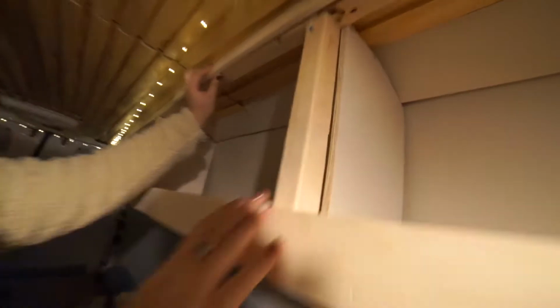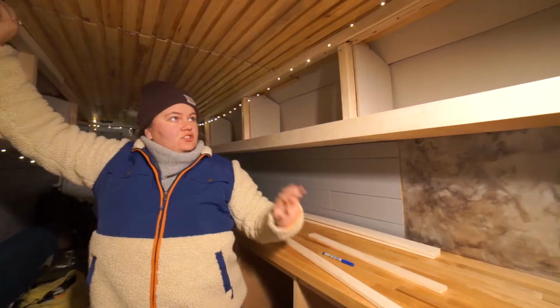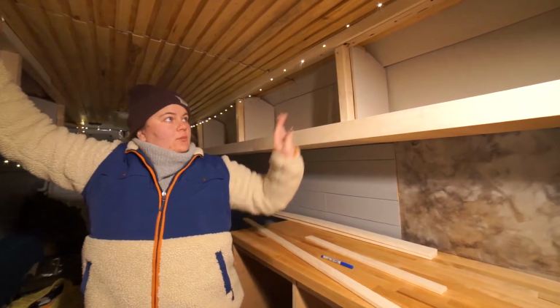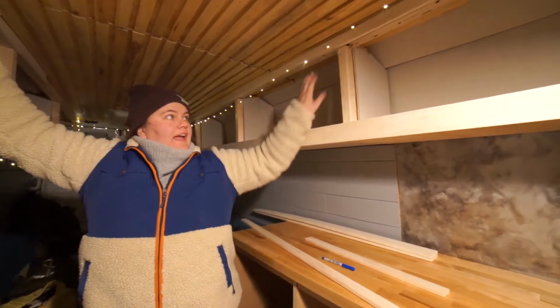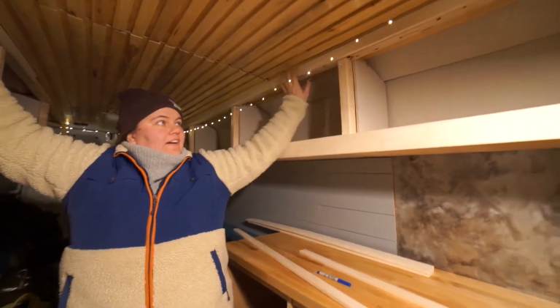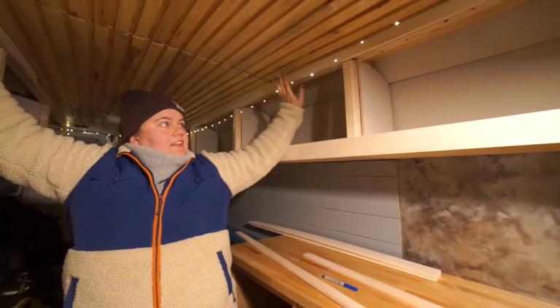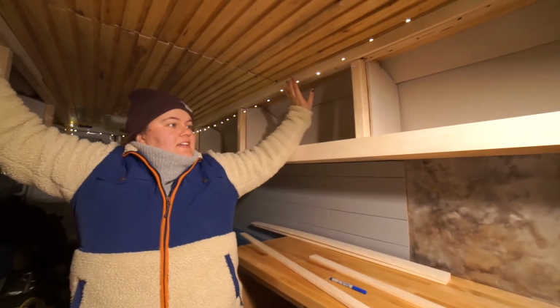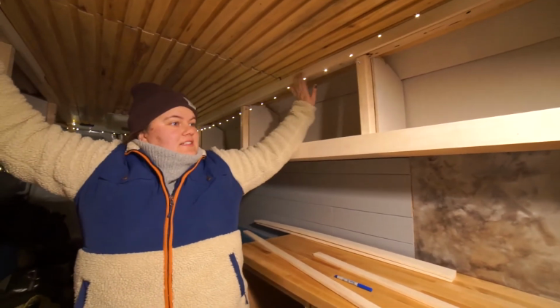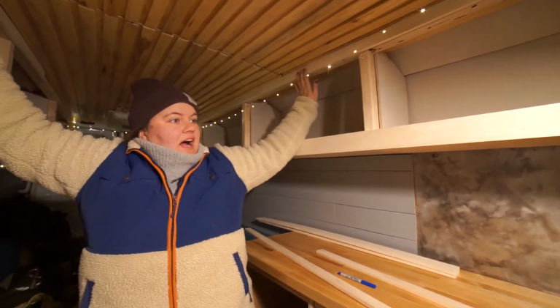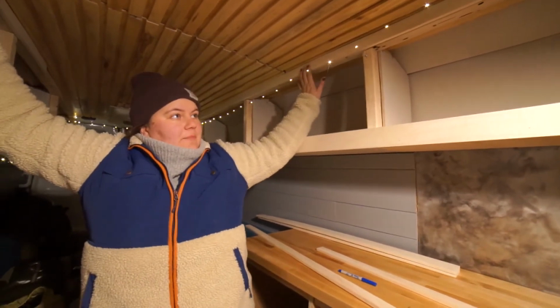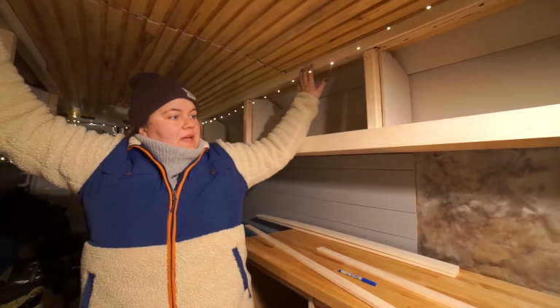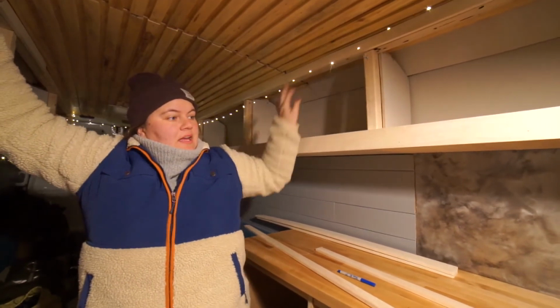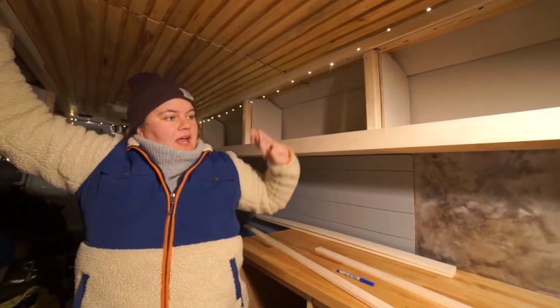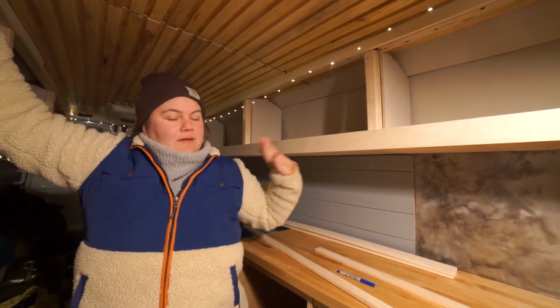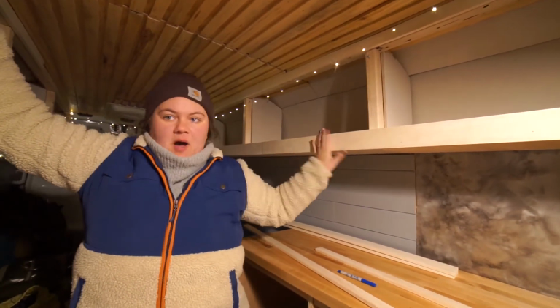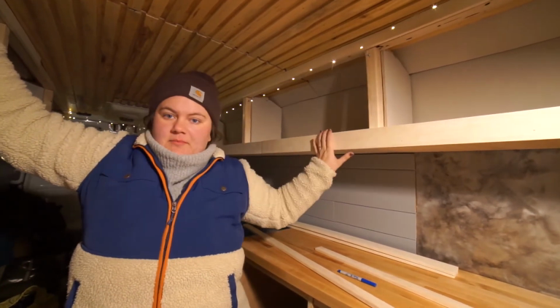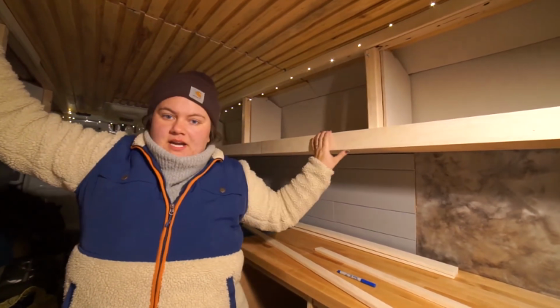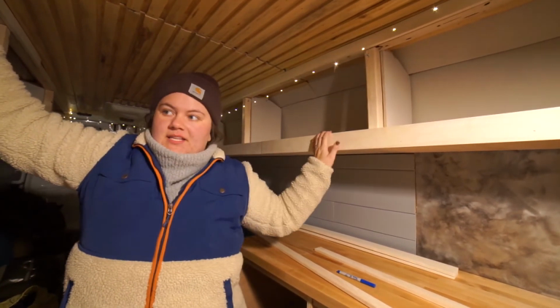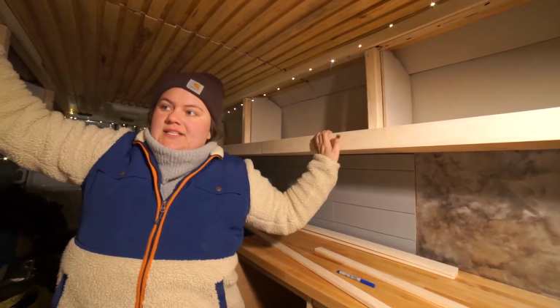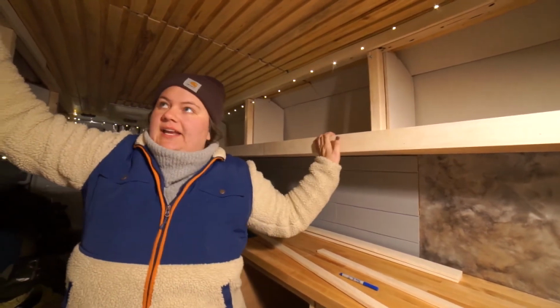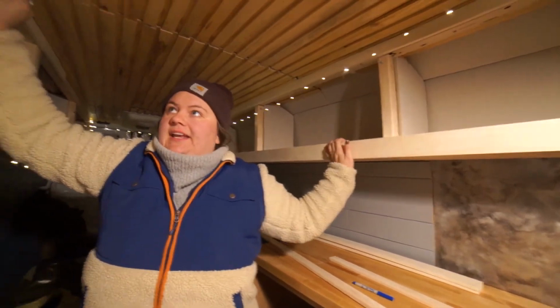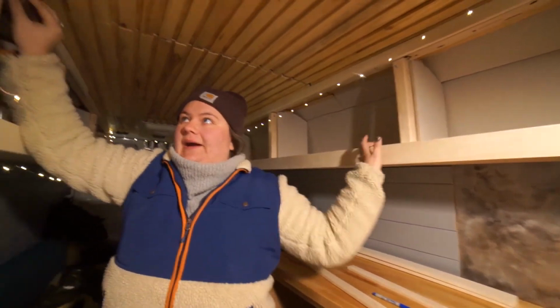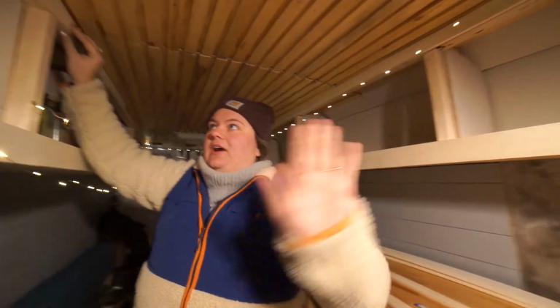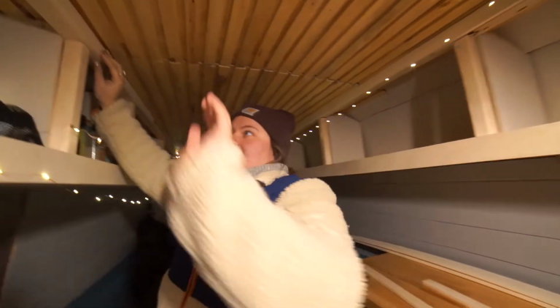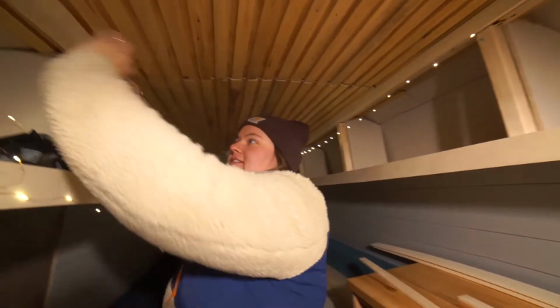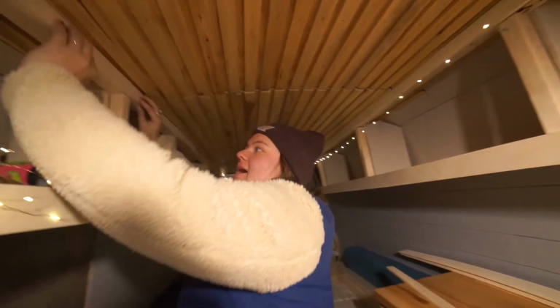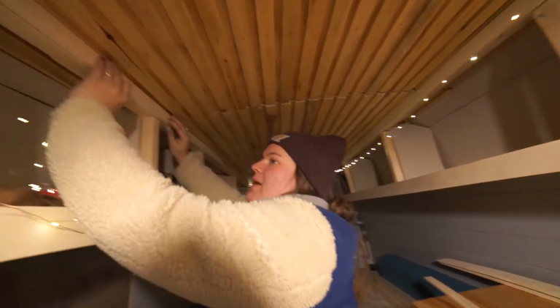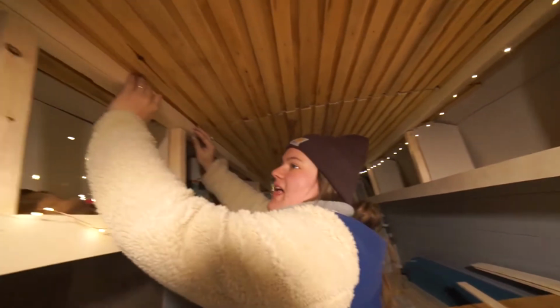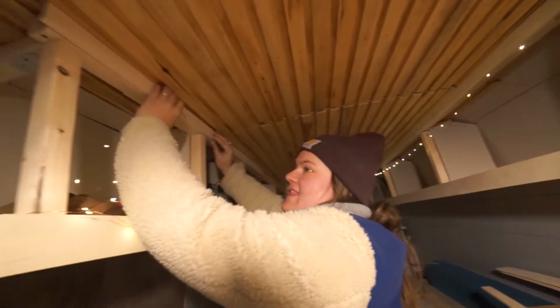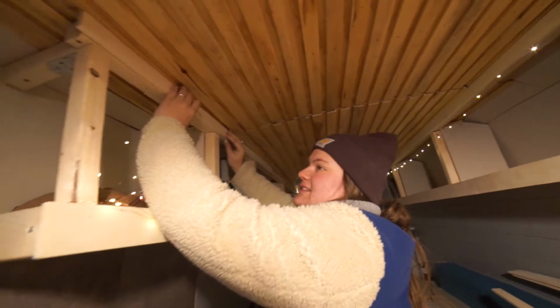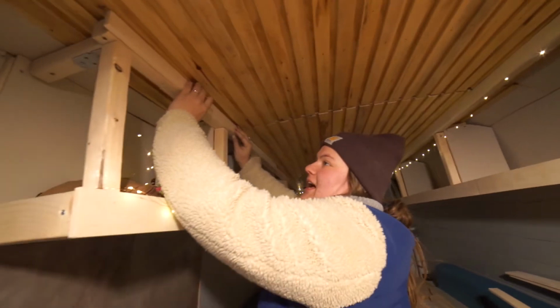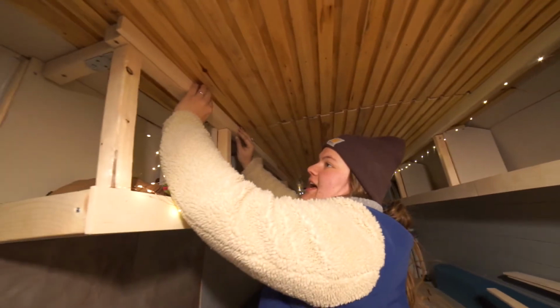We have the top and bottom done on this side and now we're moving on to the top on the other side.